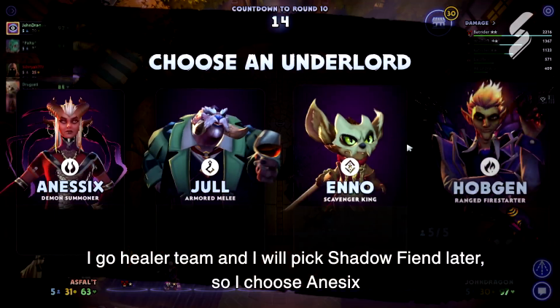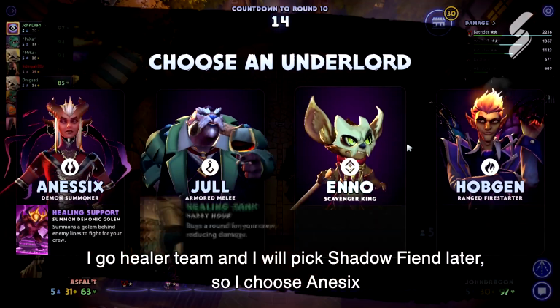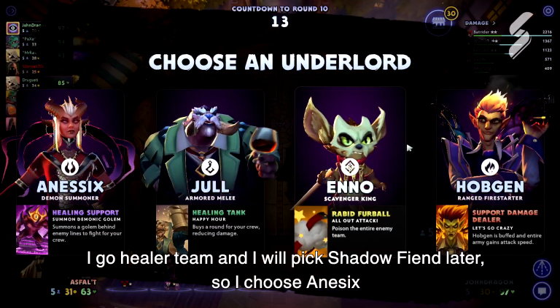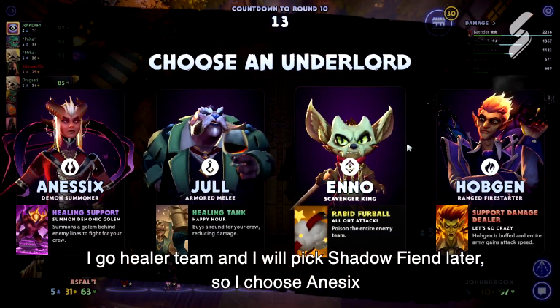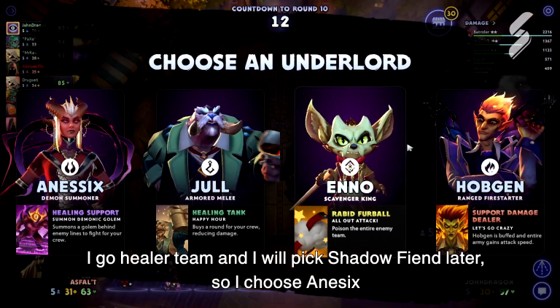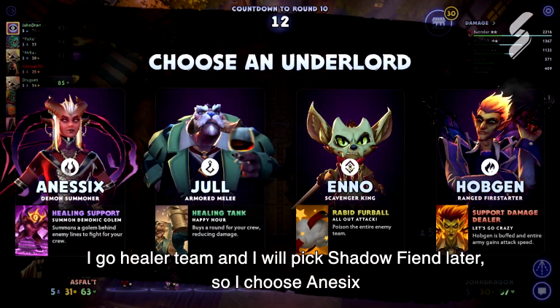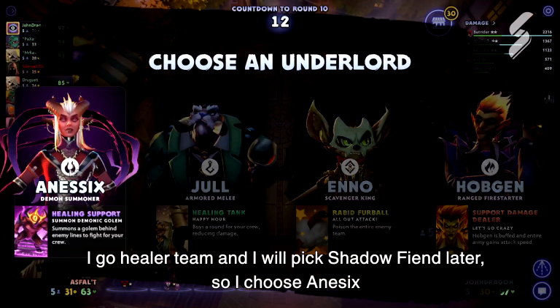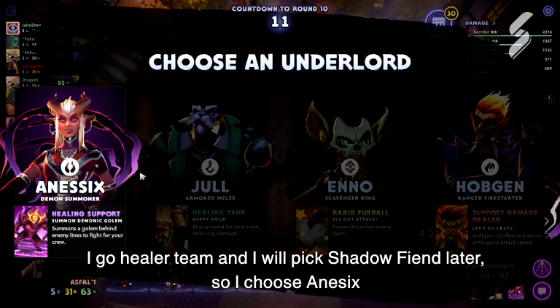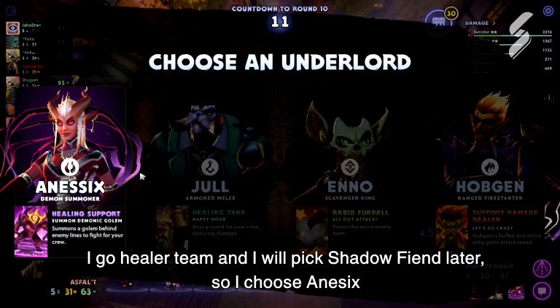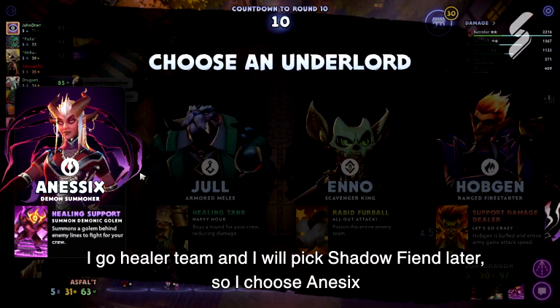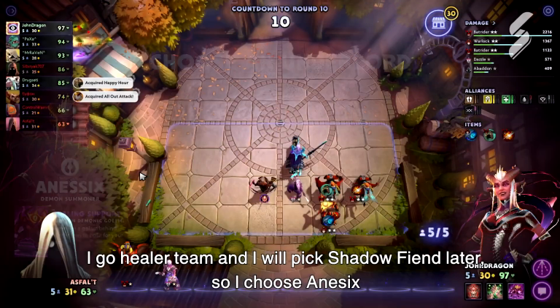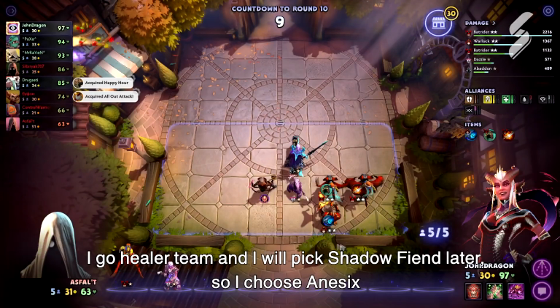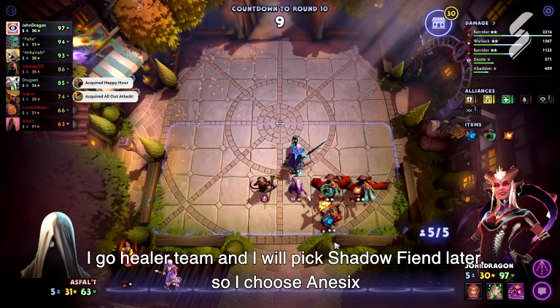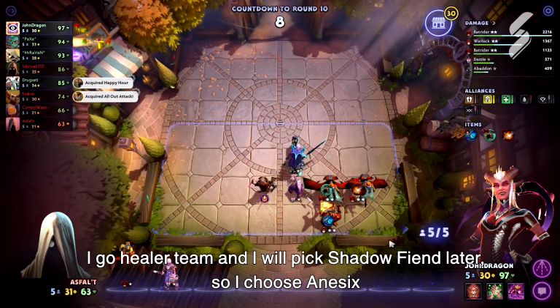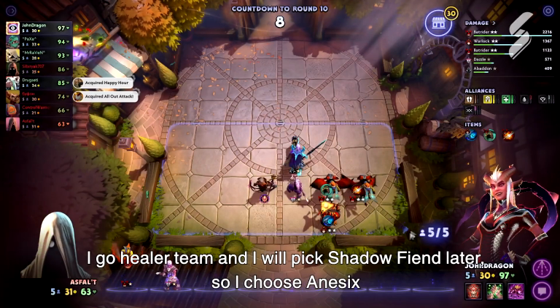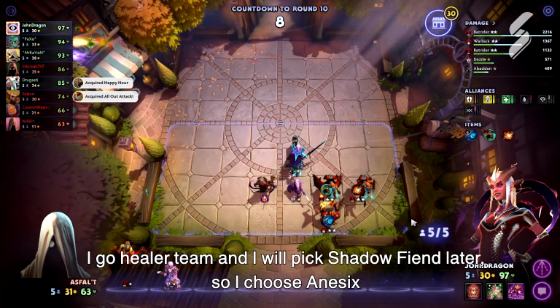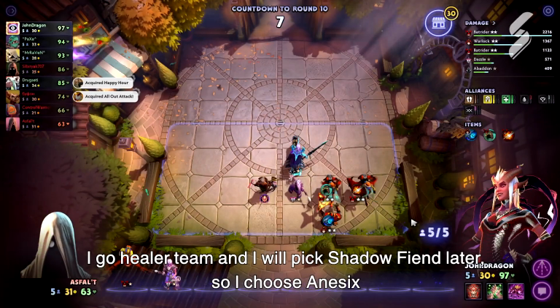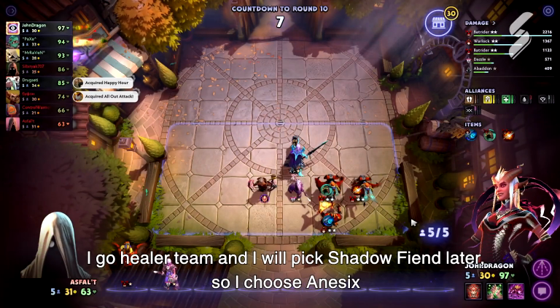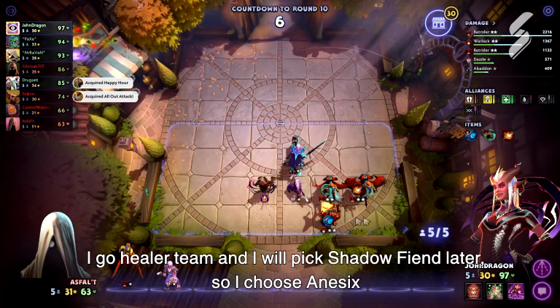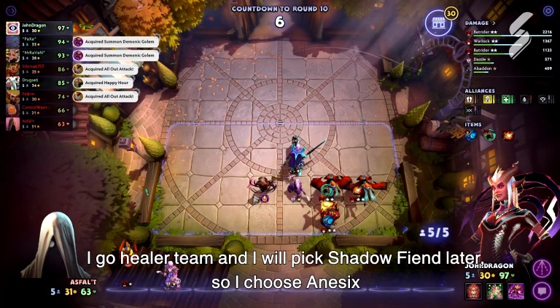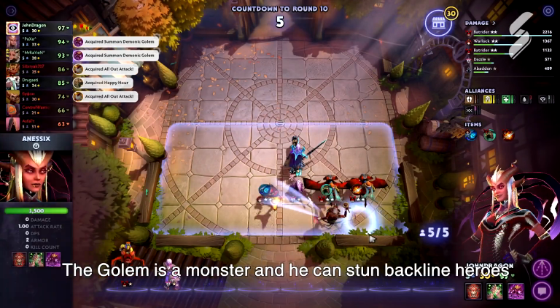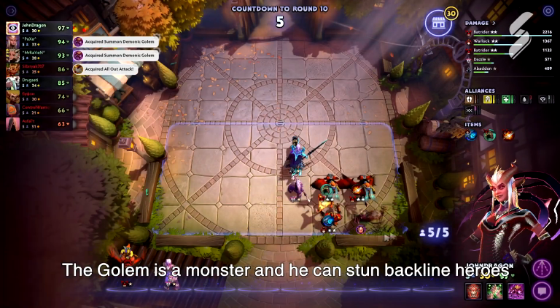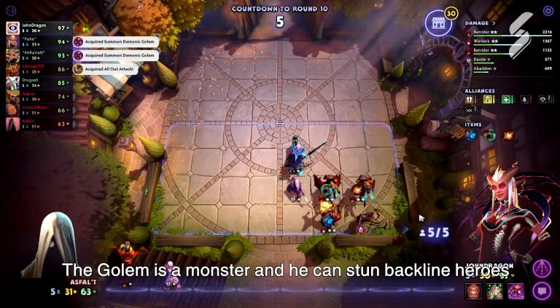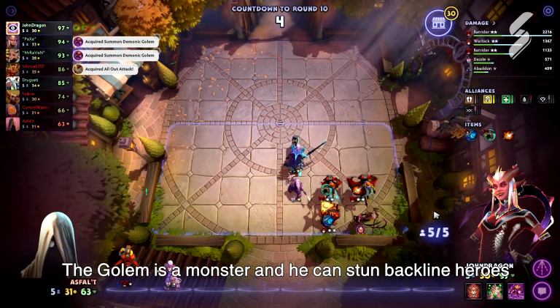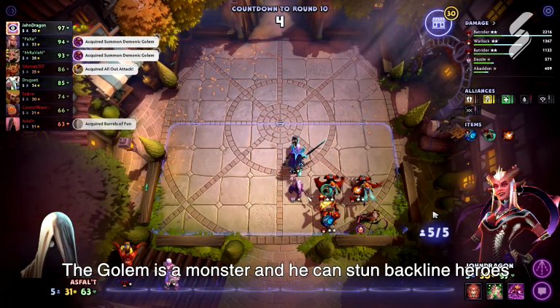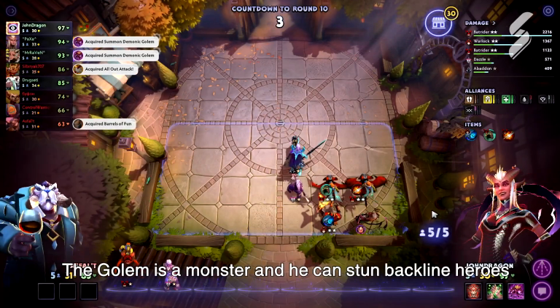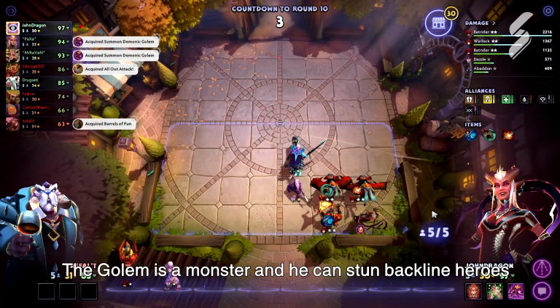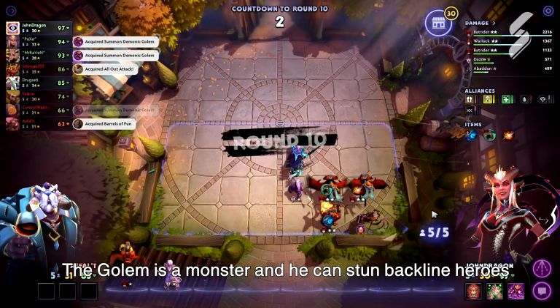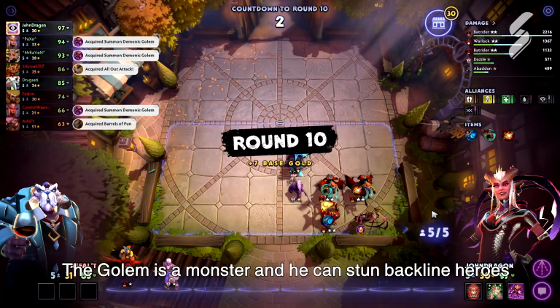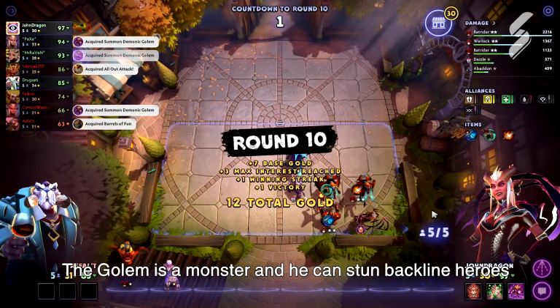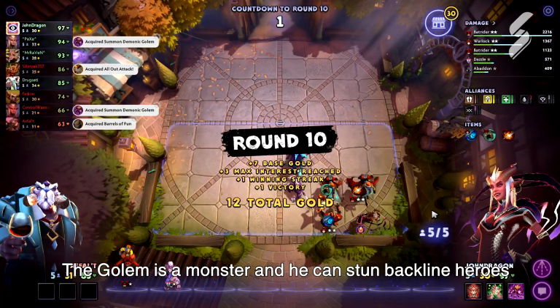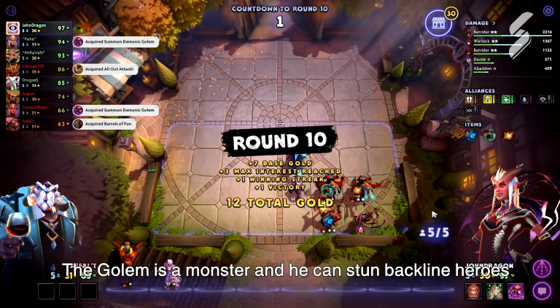I'll go healer team and I will pick Shadow theme later, so I choose an E6. The golem is a monster and he can stun backline heroes.